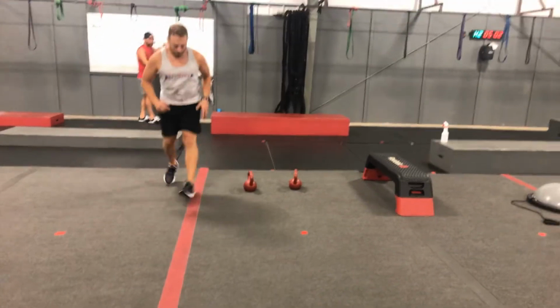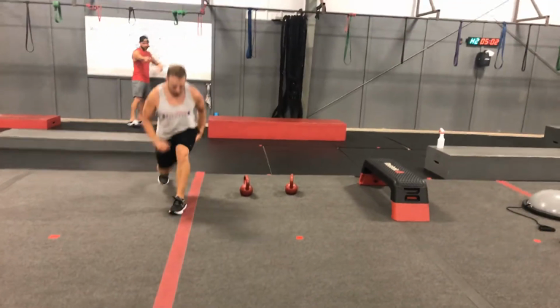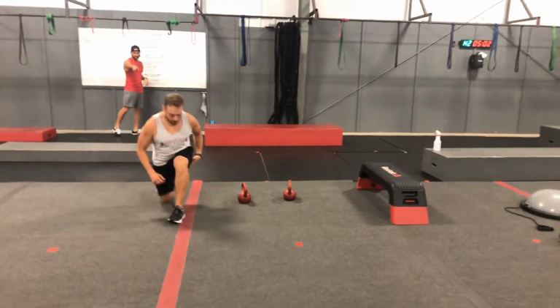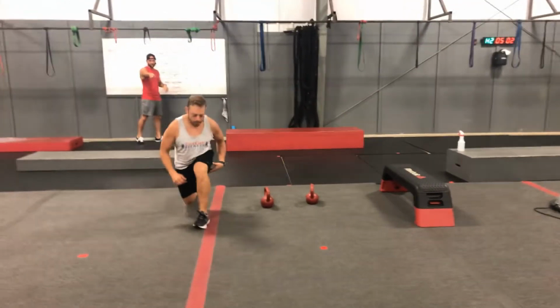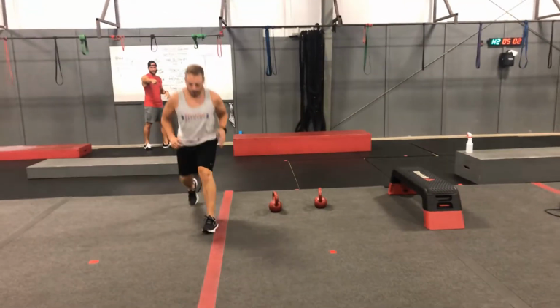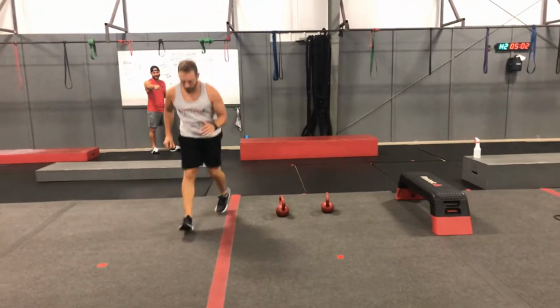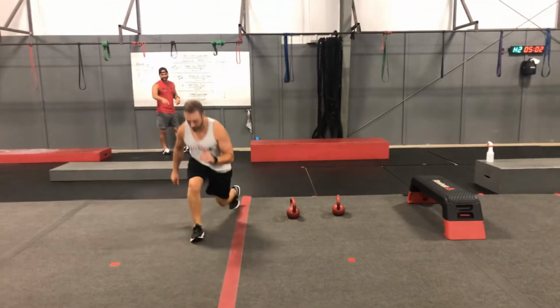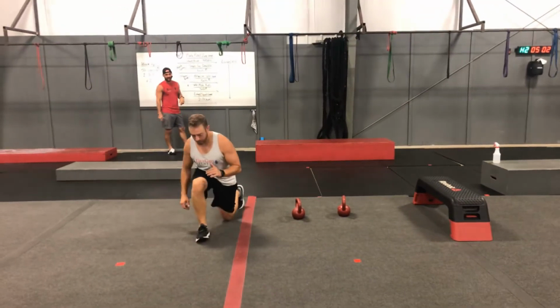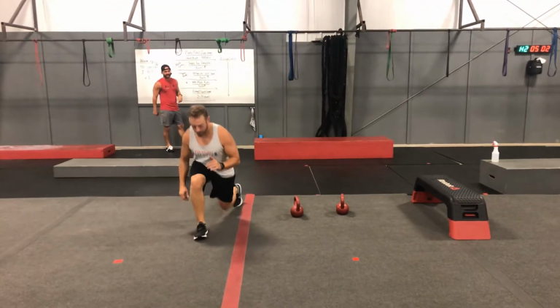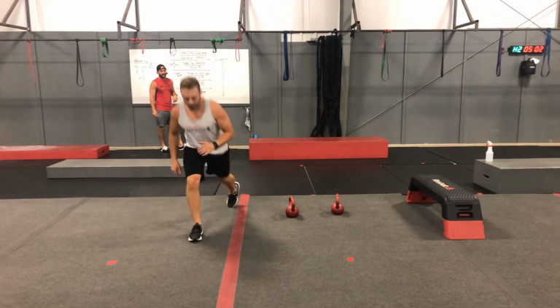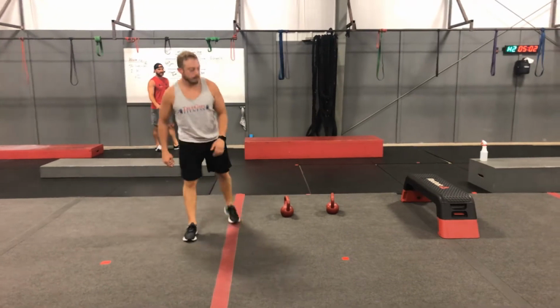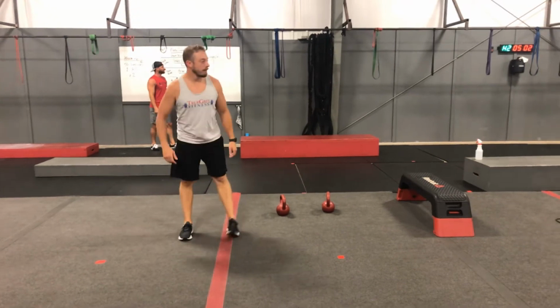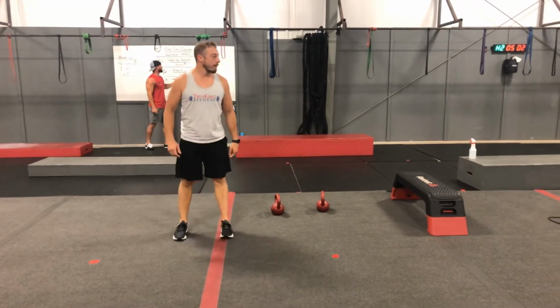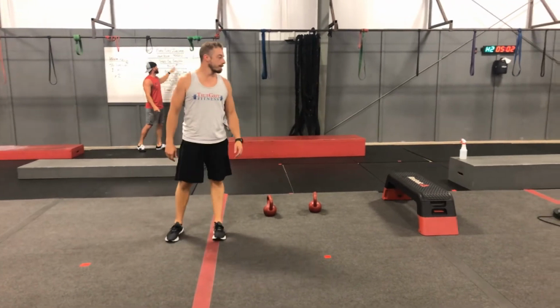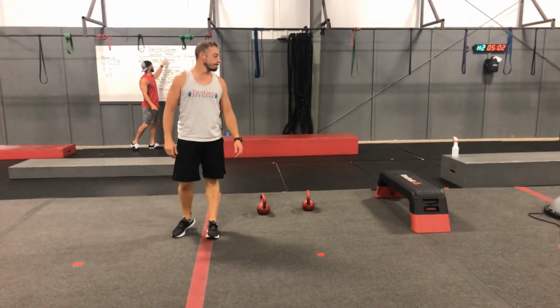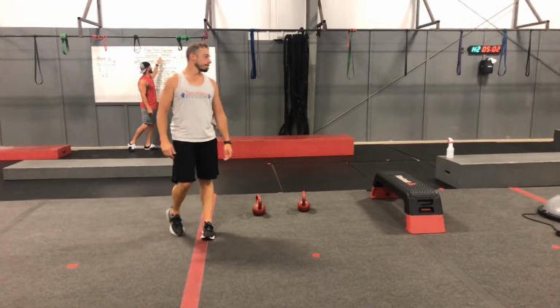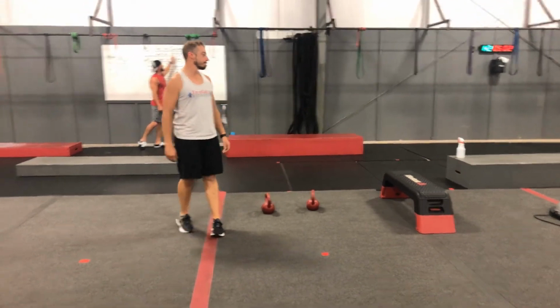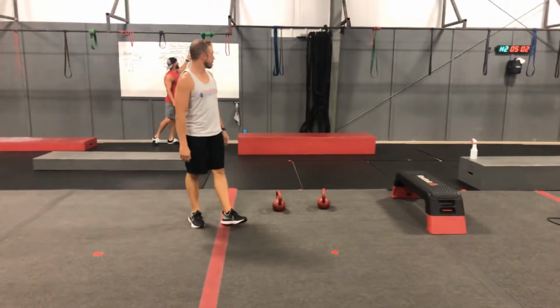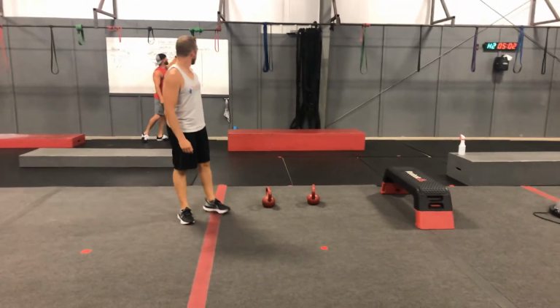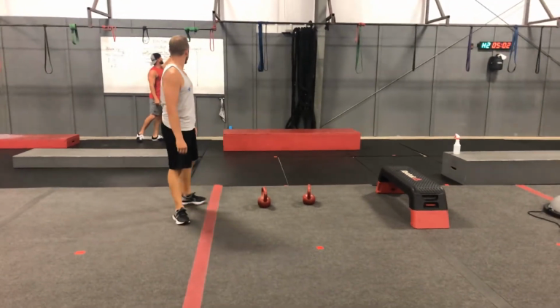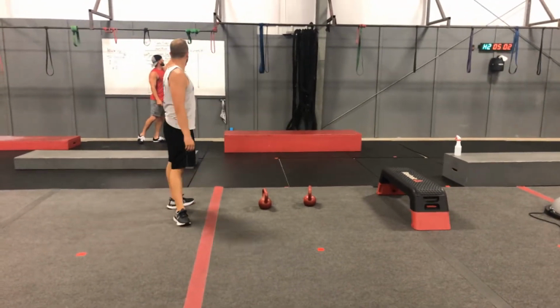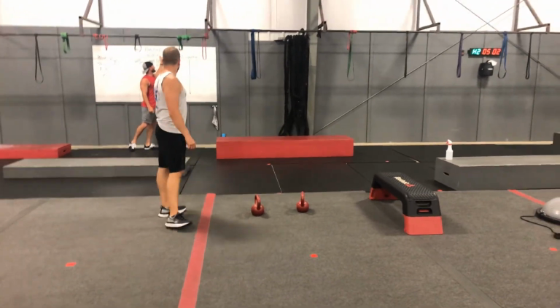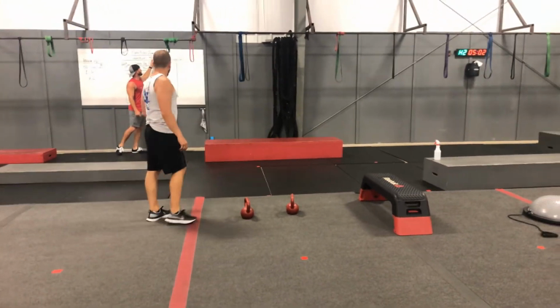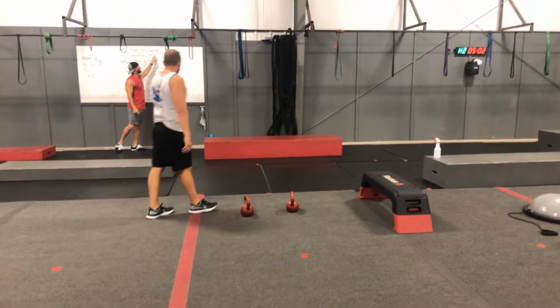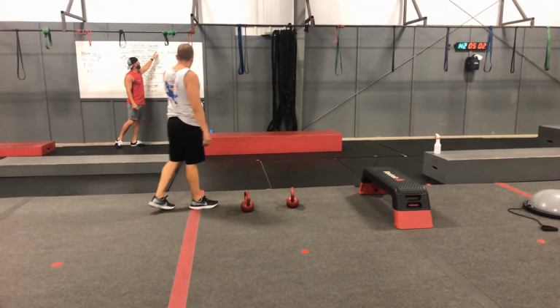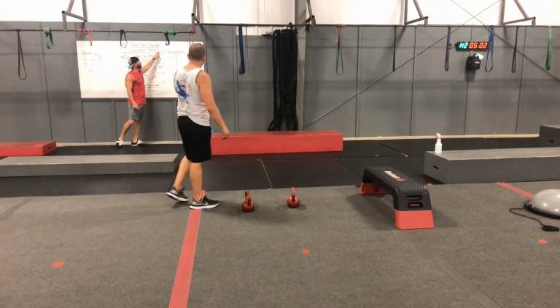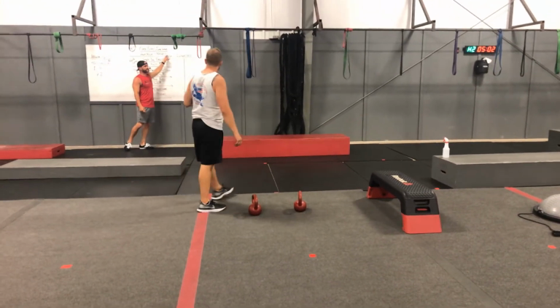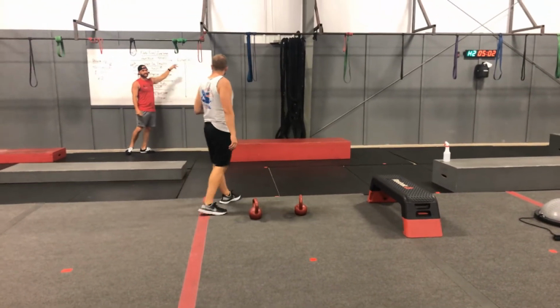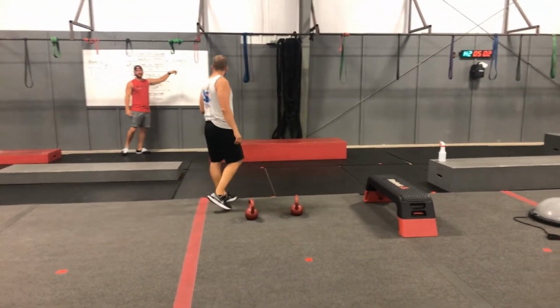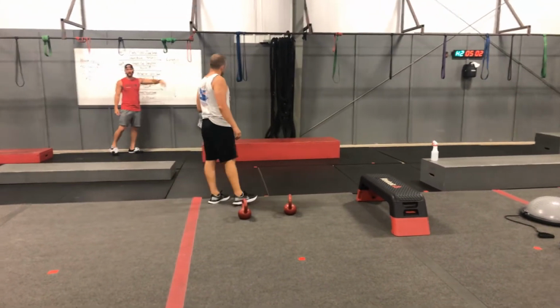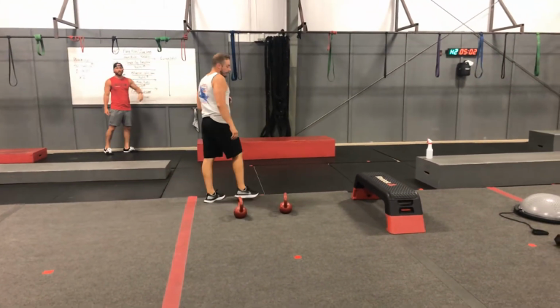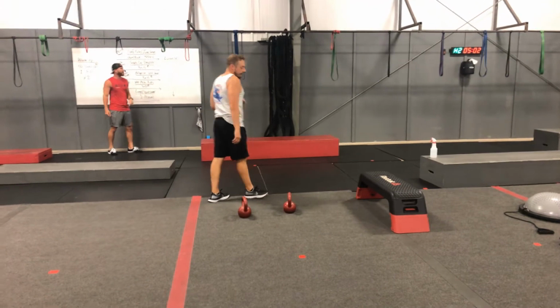Jump lunges — getting that back knee close to the ground. Going down by 10, all the way to 10 every round.